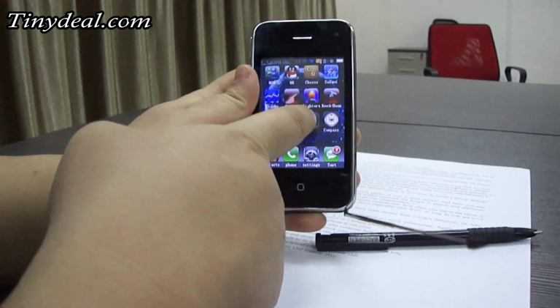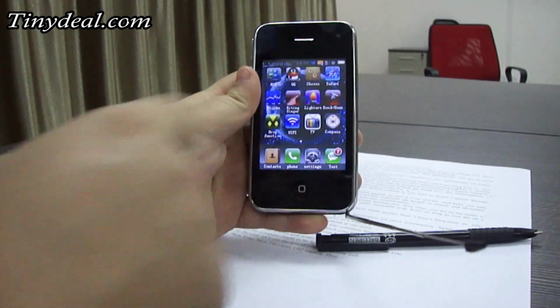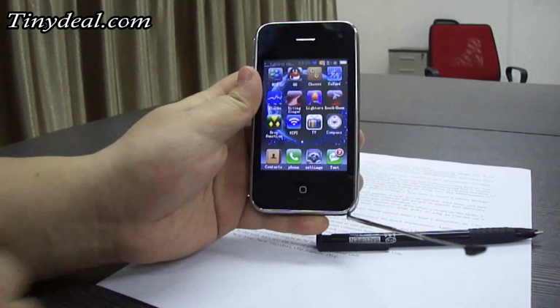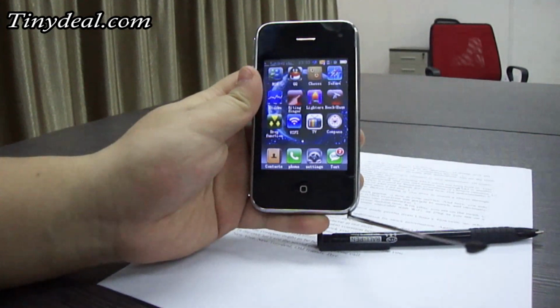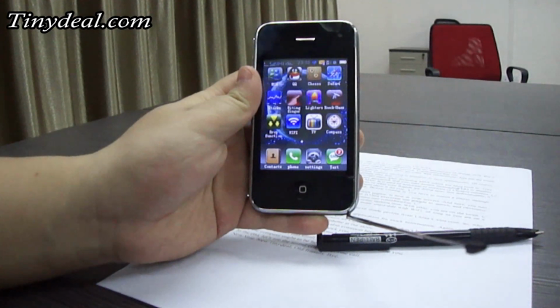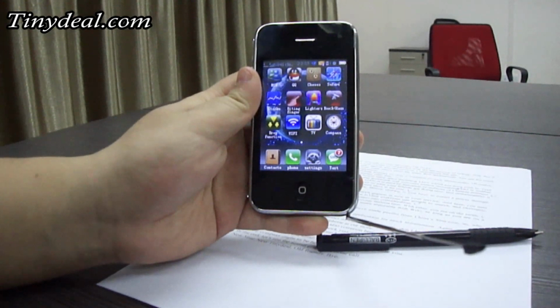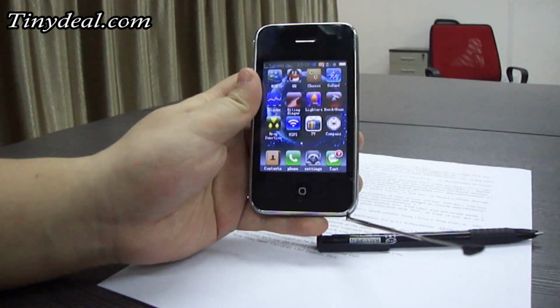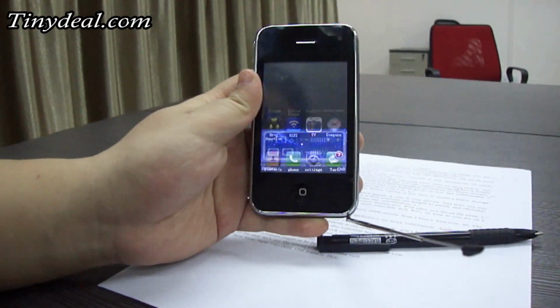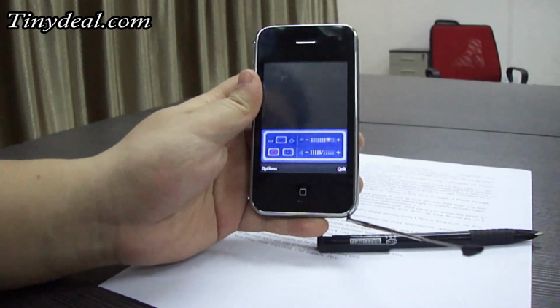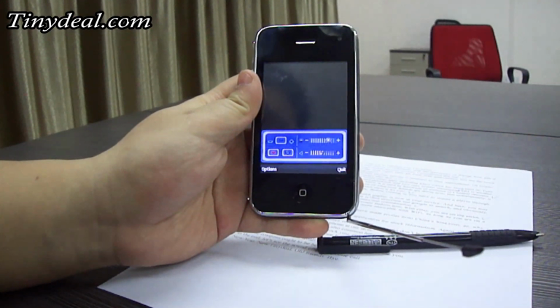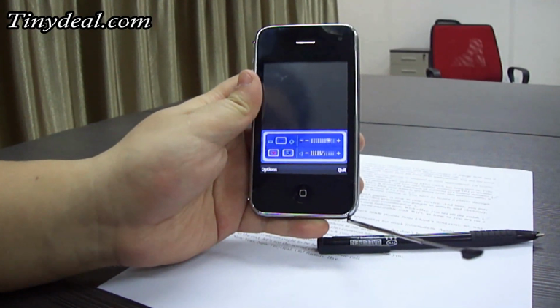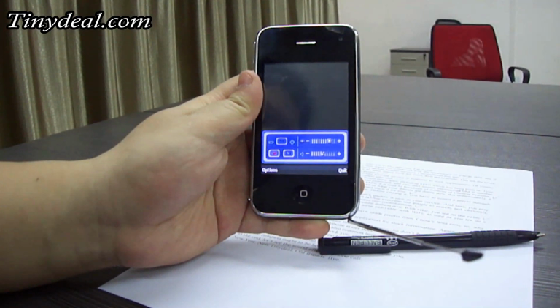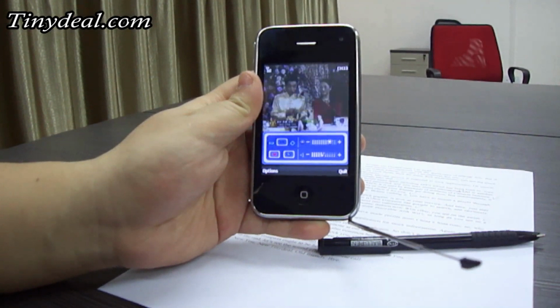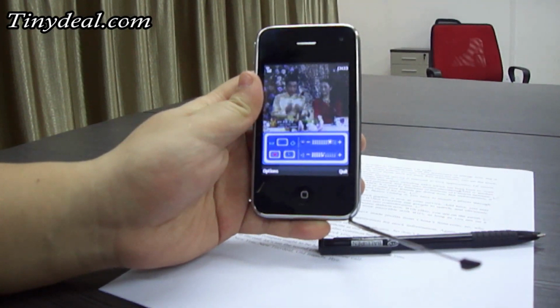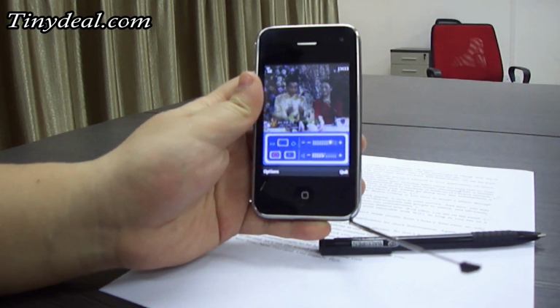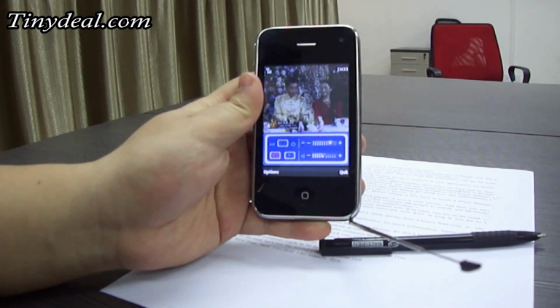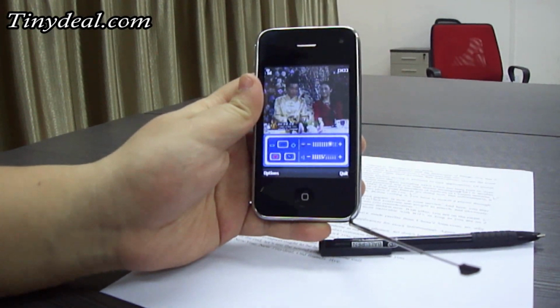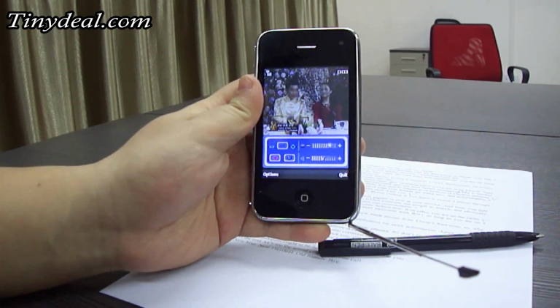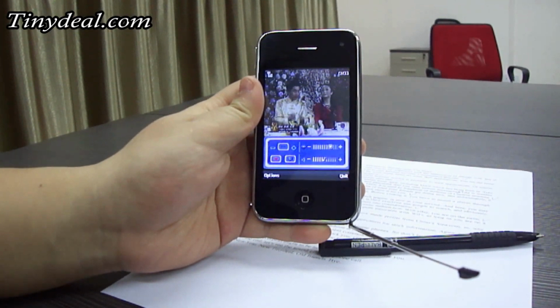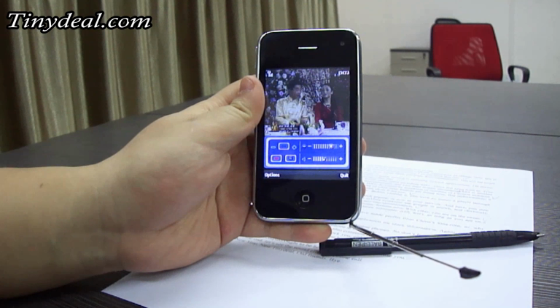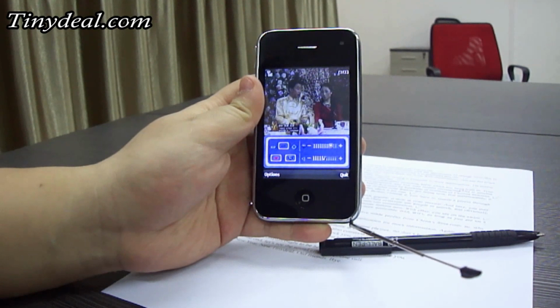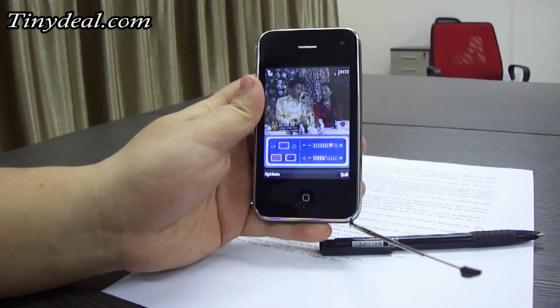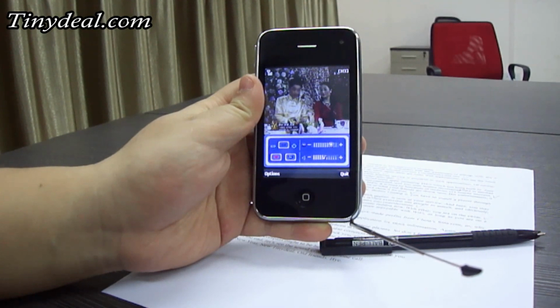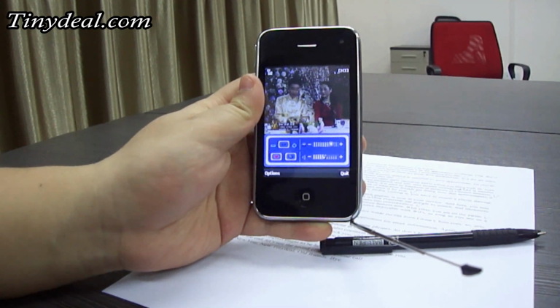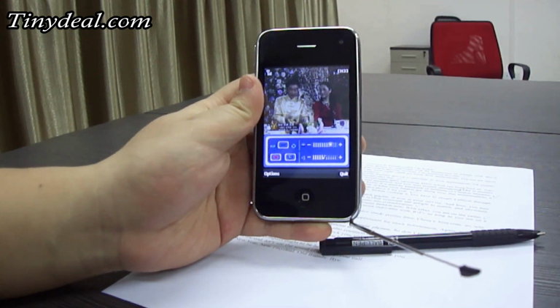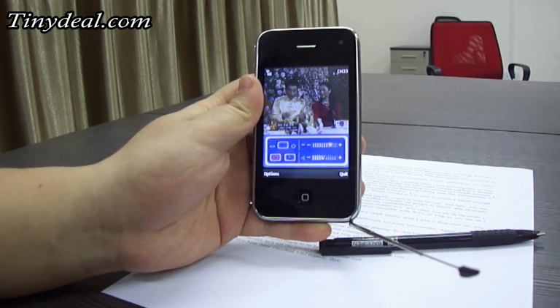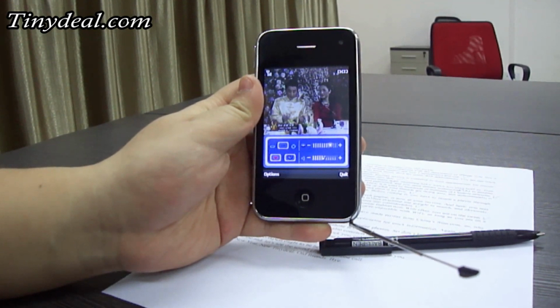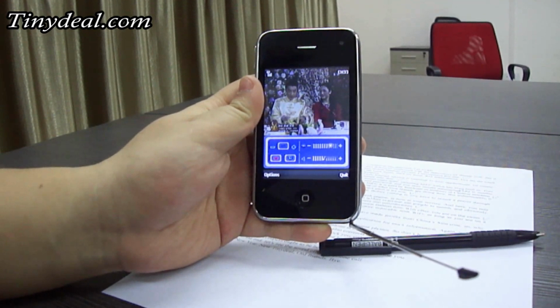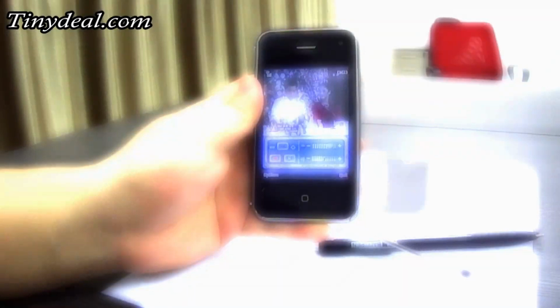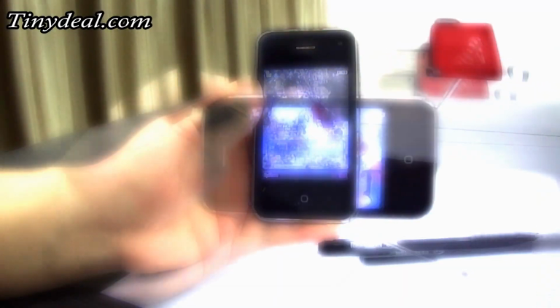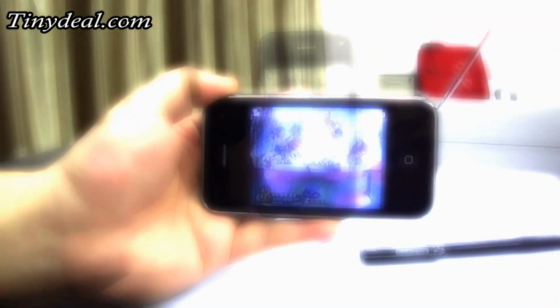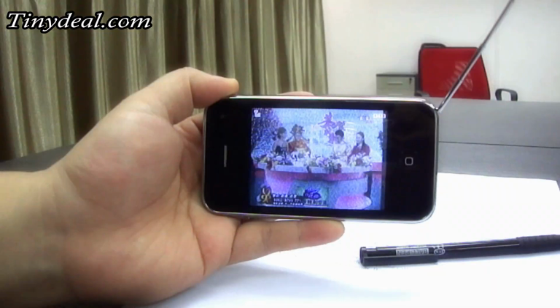Multifunction is characteristic of Chinese phones. So don't be surprised if you find mobile TV or radio on a cell phone at our store.